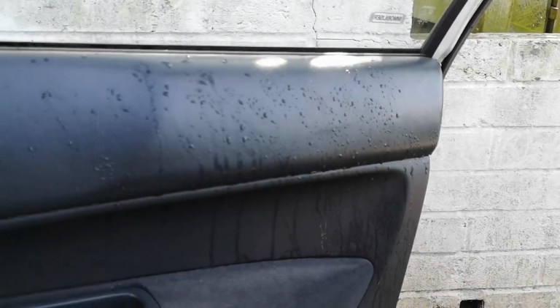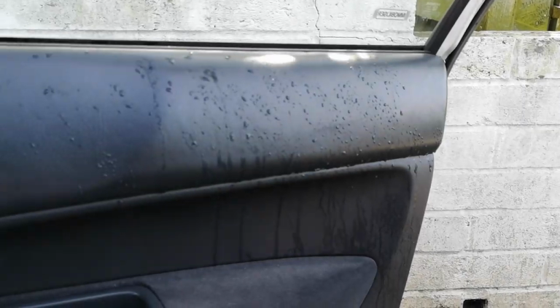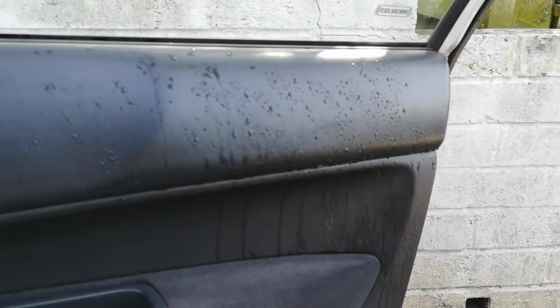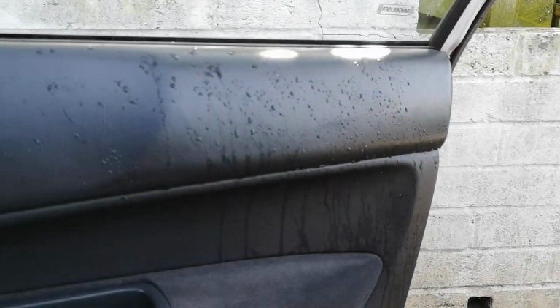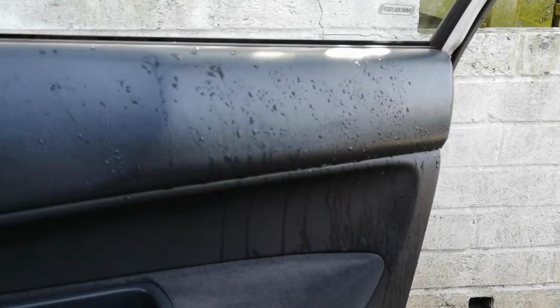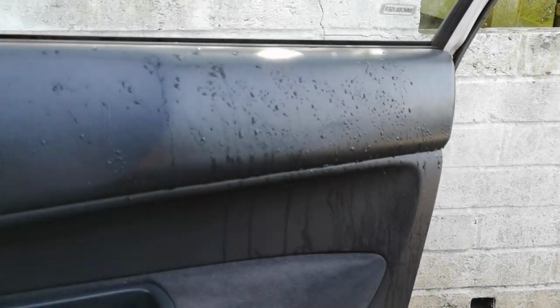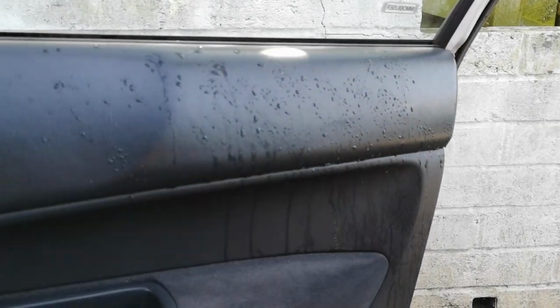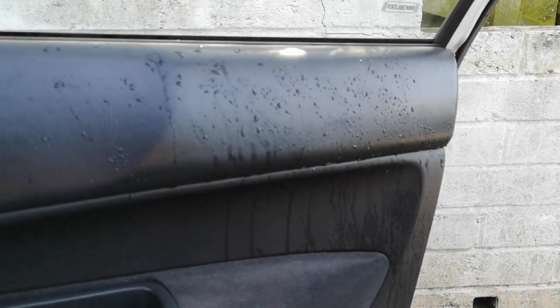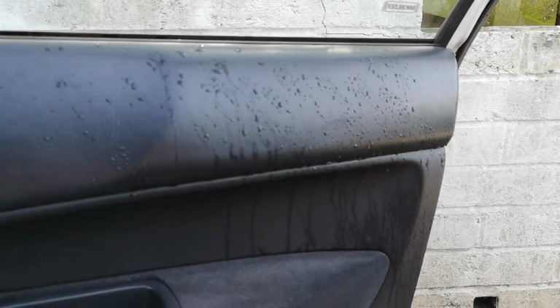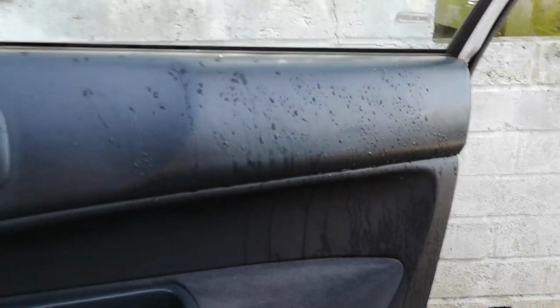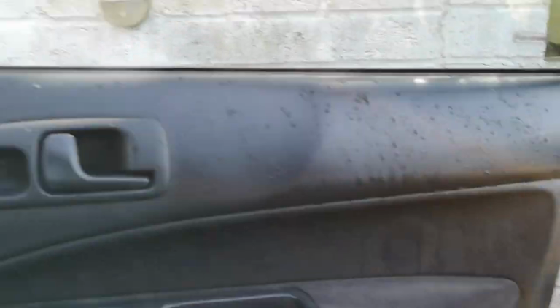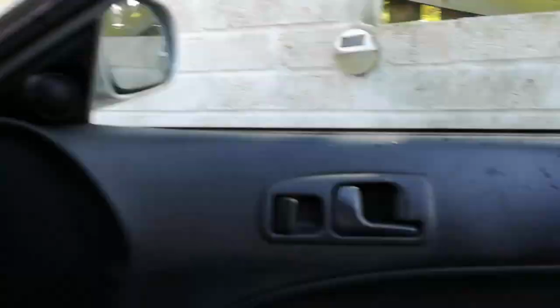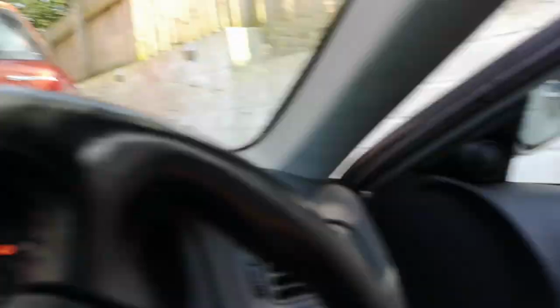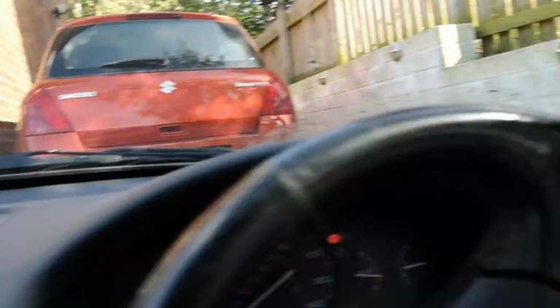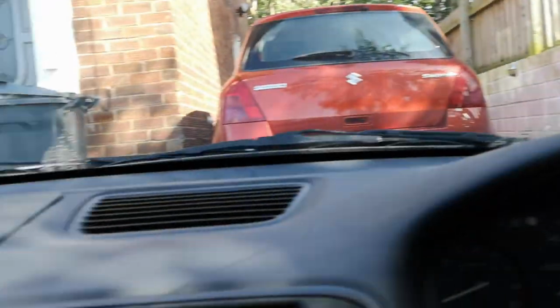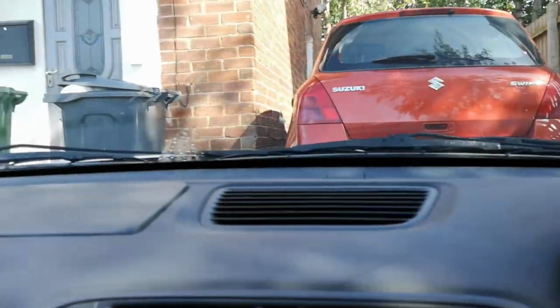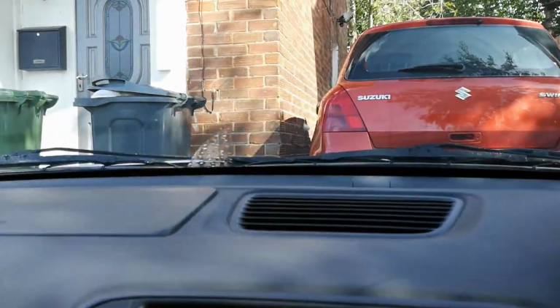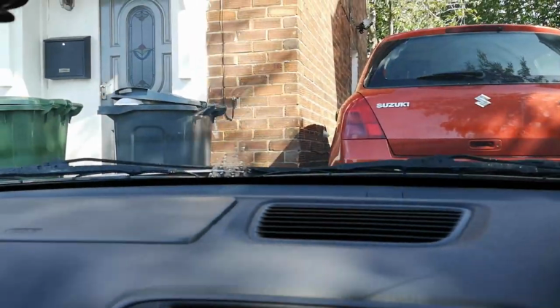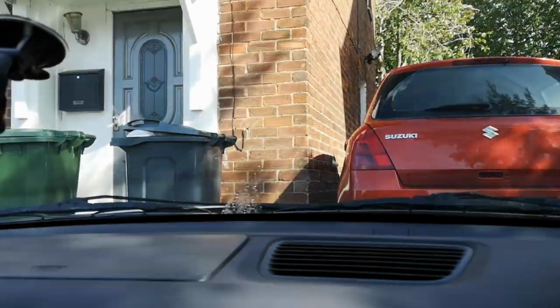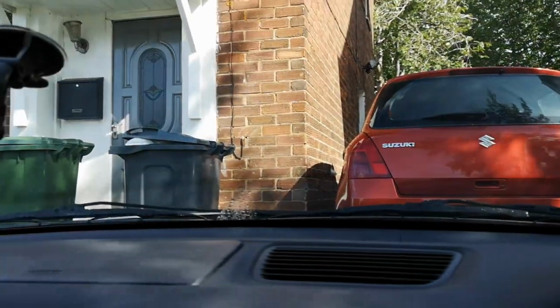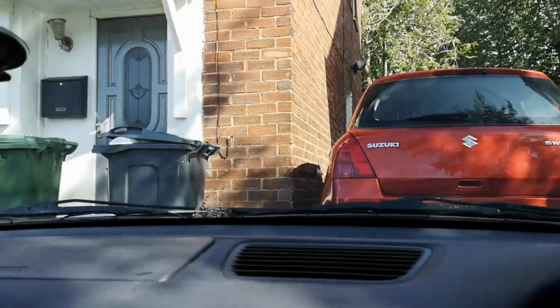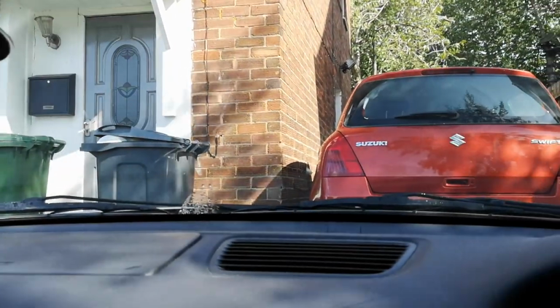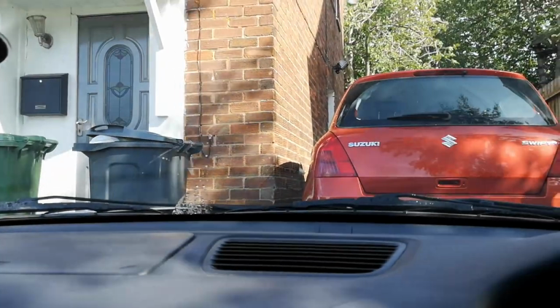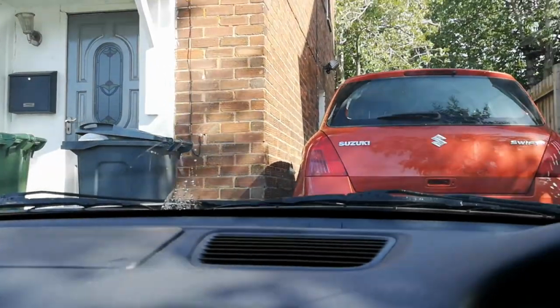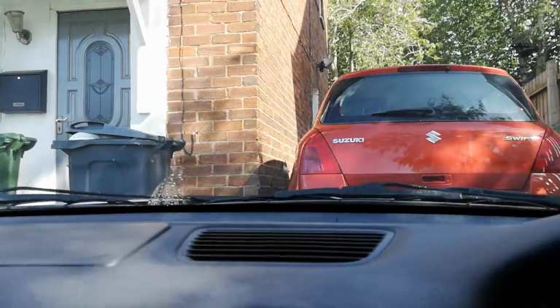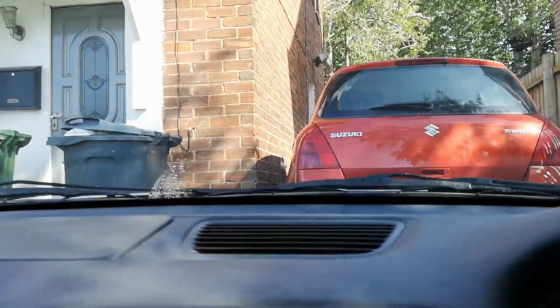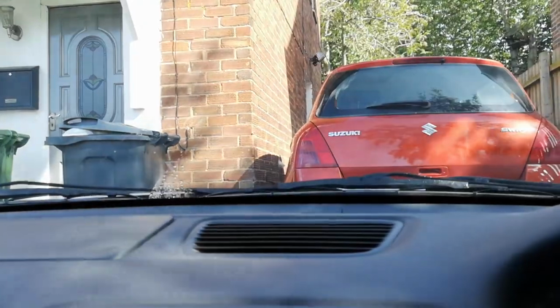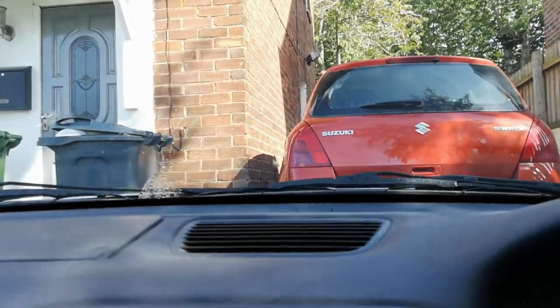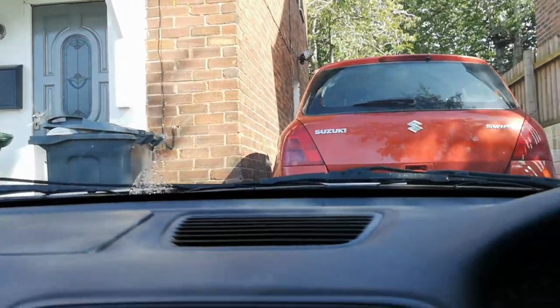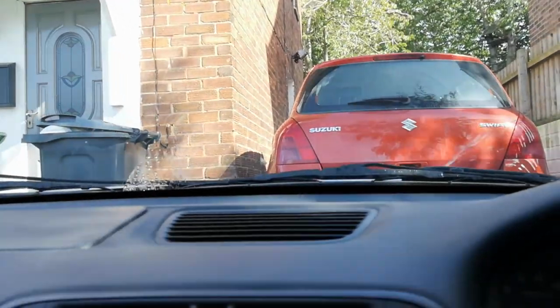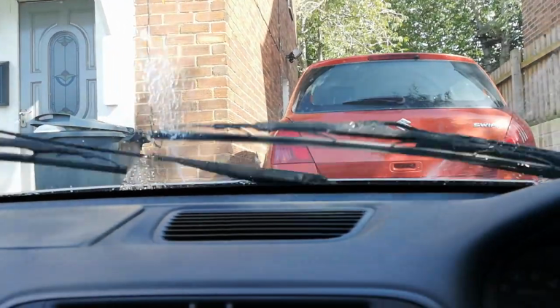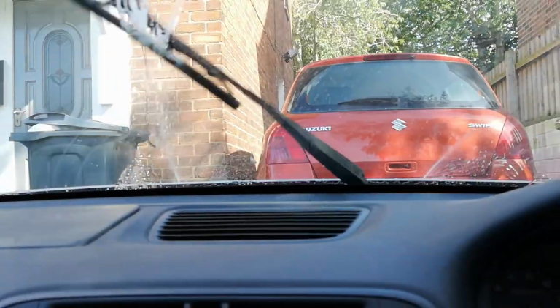Look at the state of that. Oh my god, look — this is what it looks like in the car. I swear to god I've been adjusting them for ages.